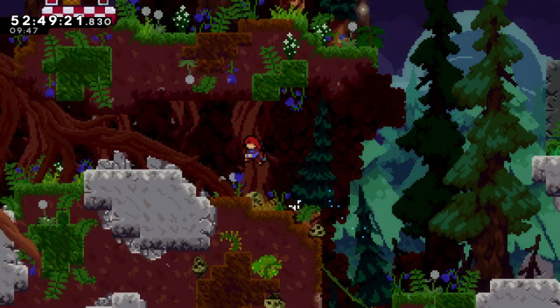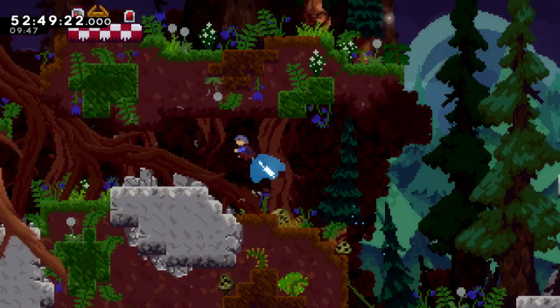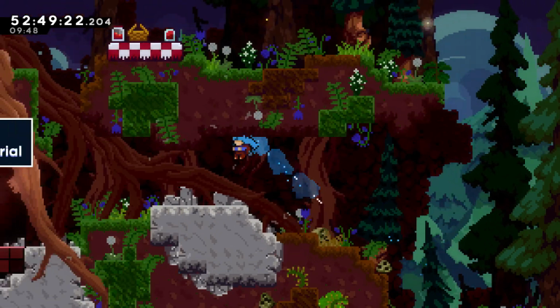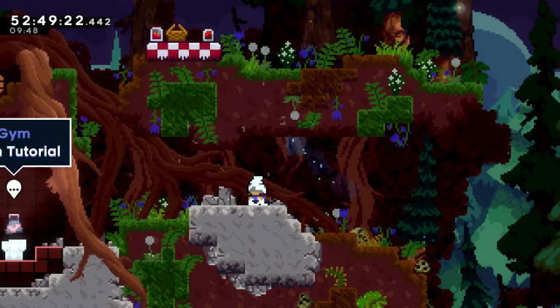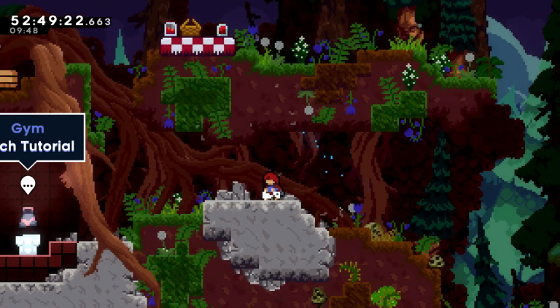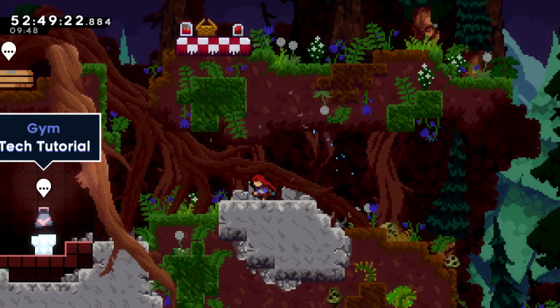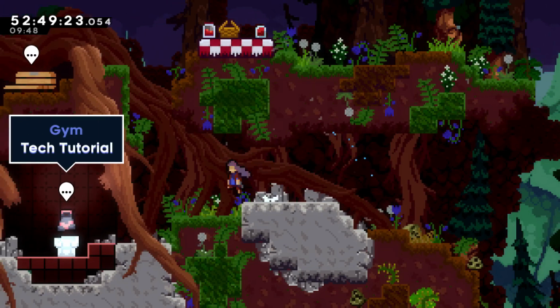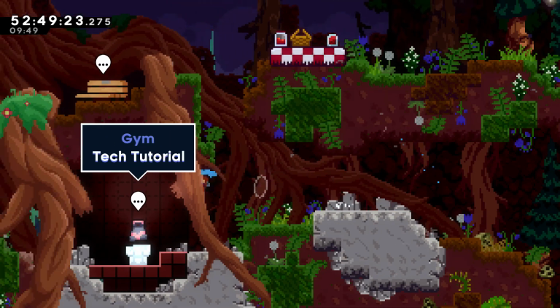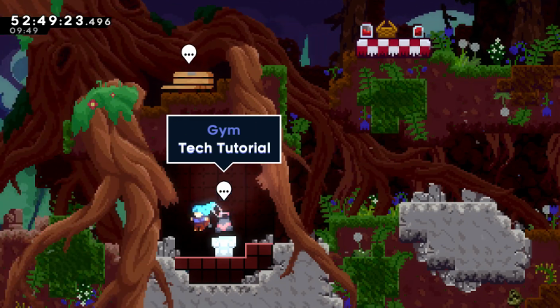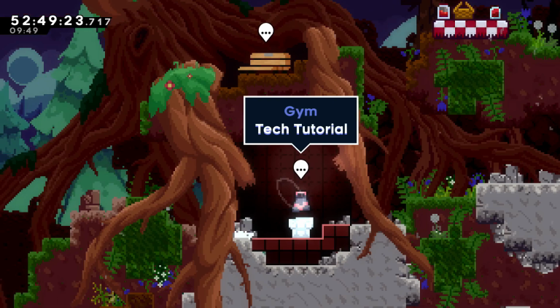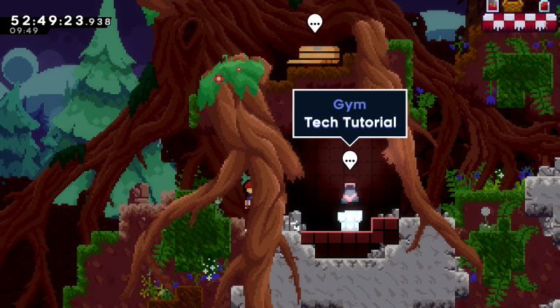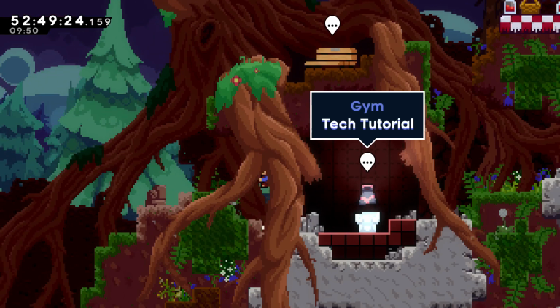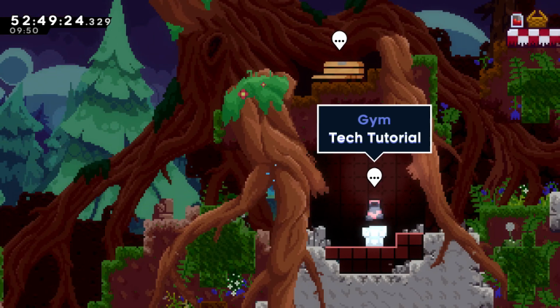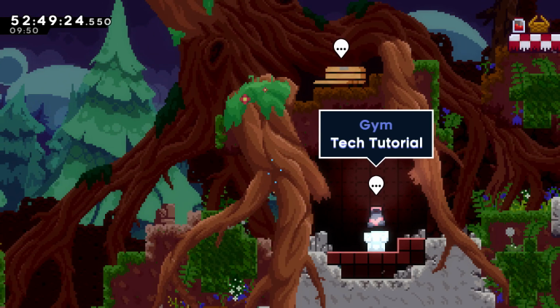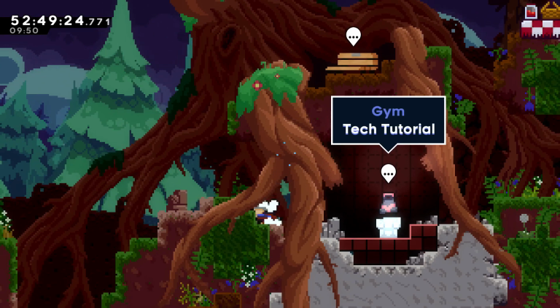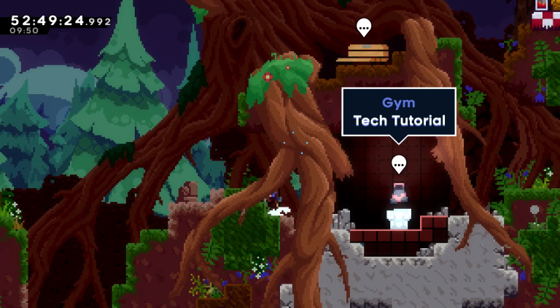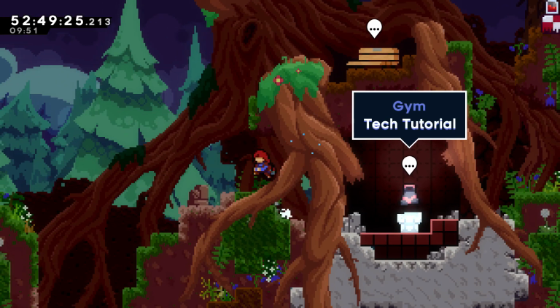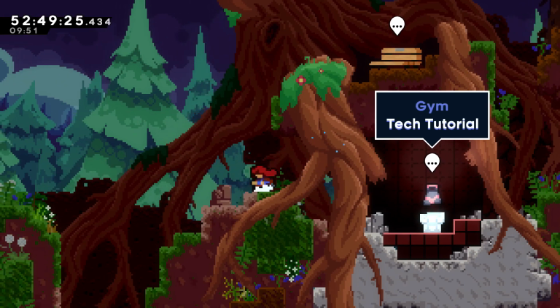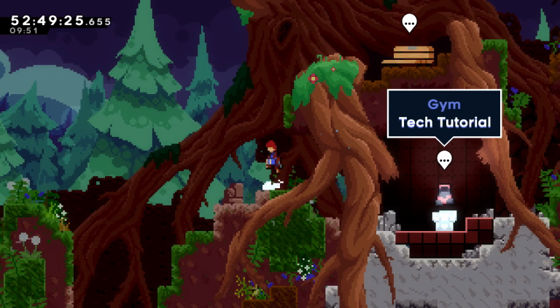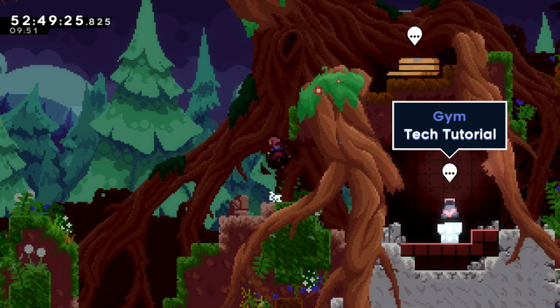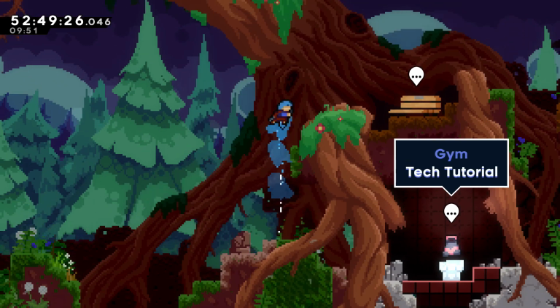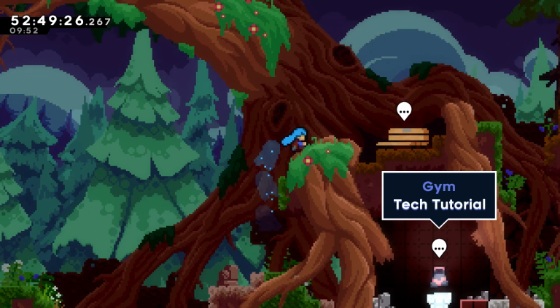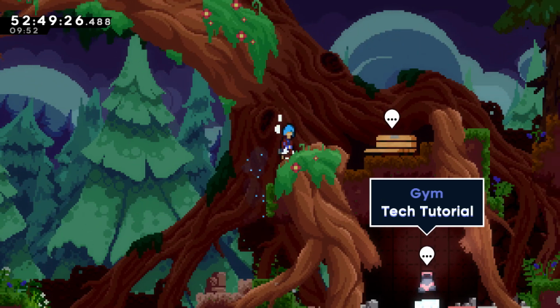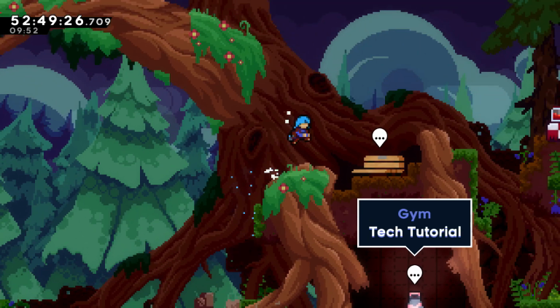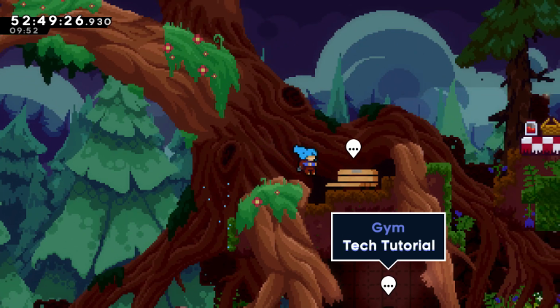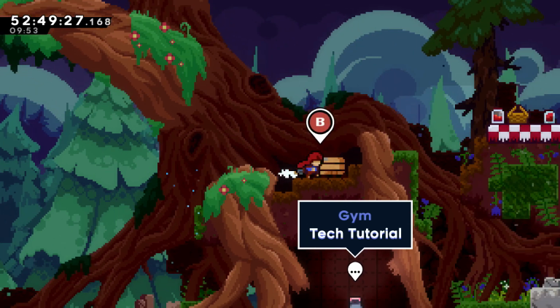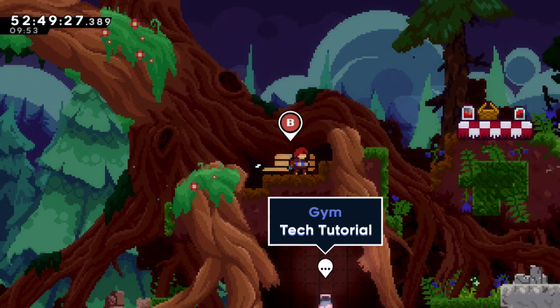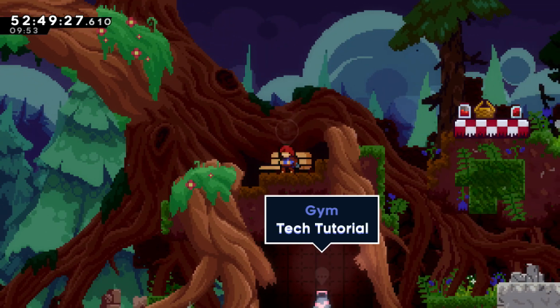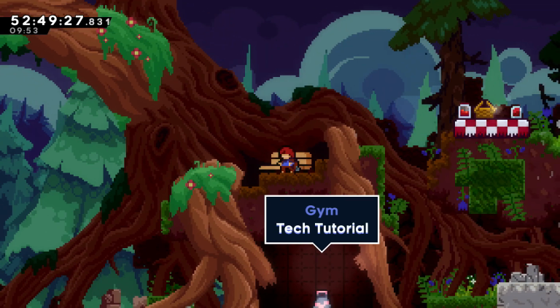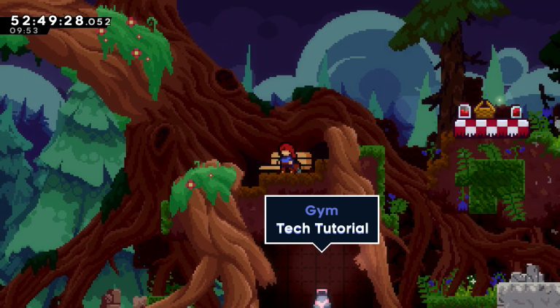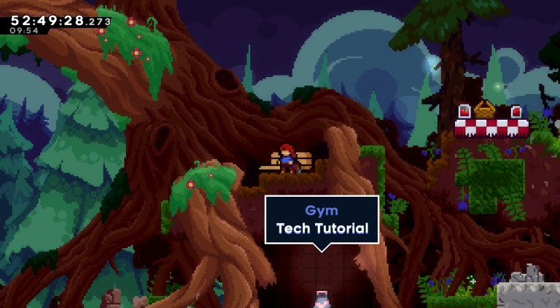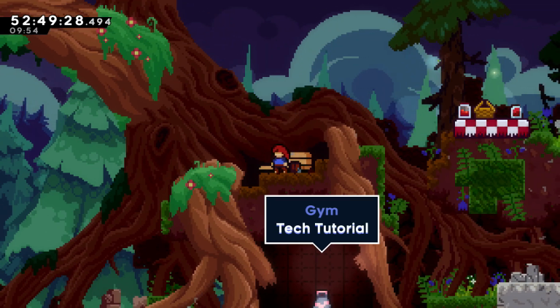Now, some levels do have a little bit of story — like Paint, which I overhate just because of the golden. It's a good level casually.